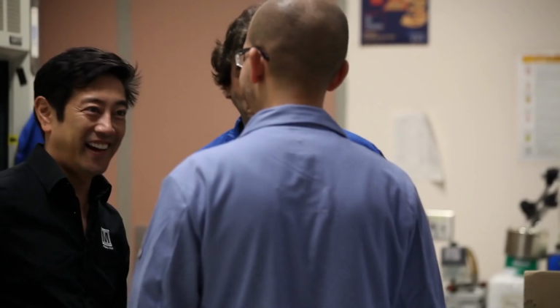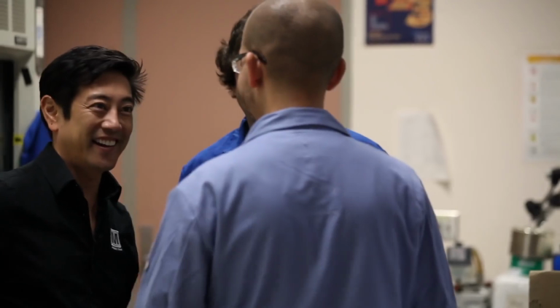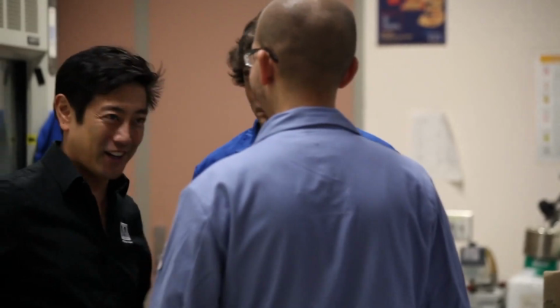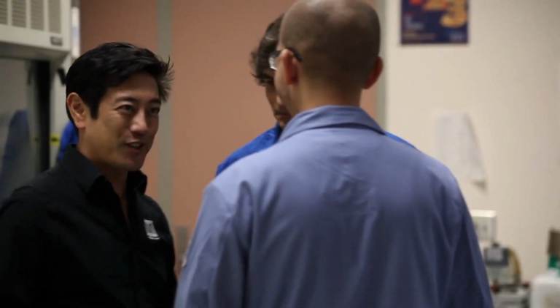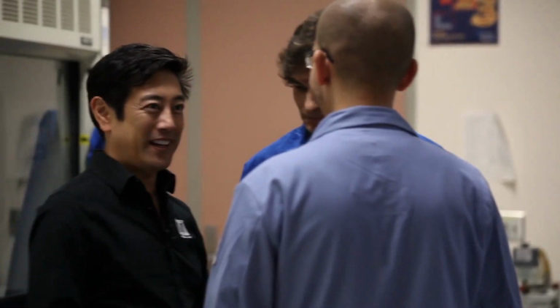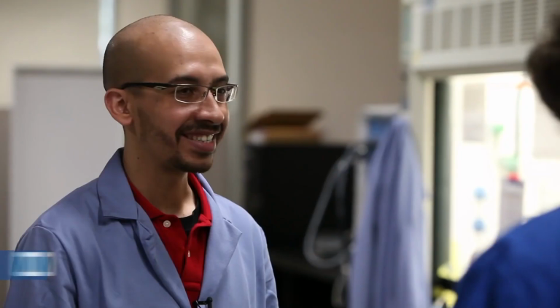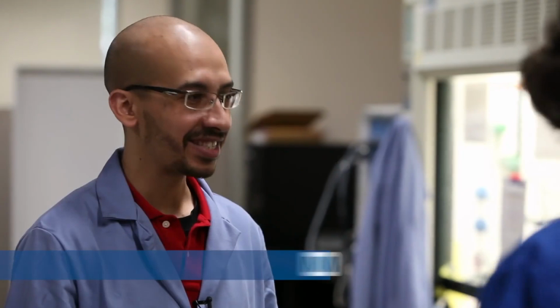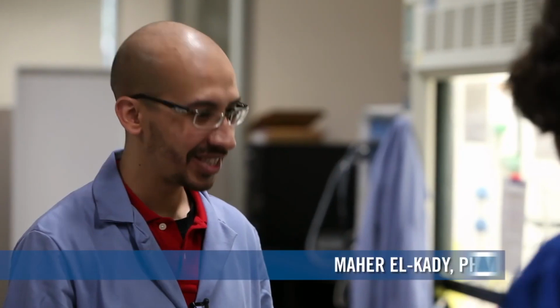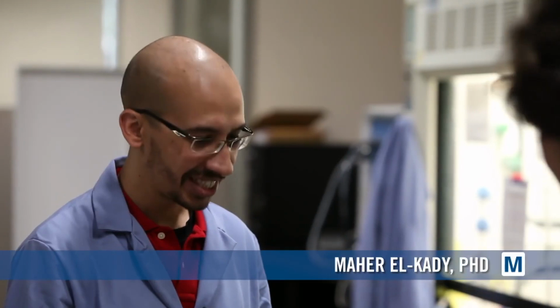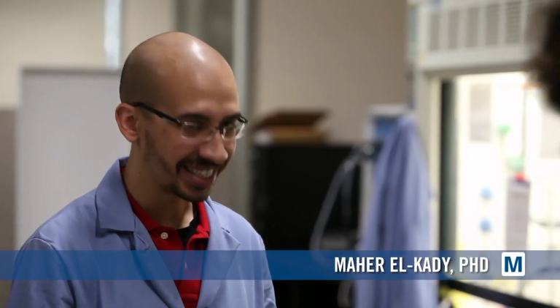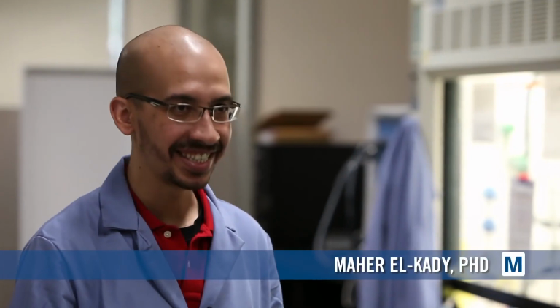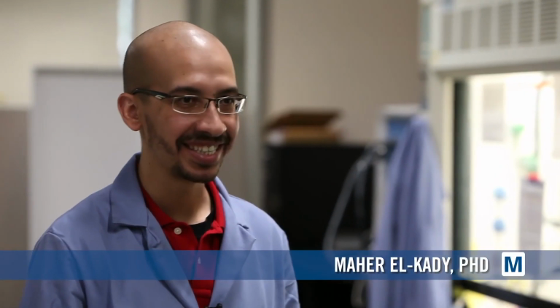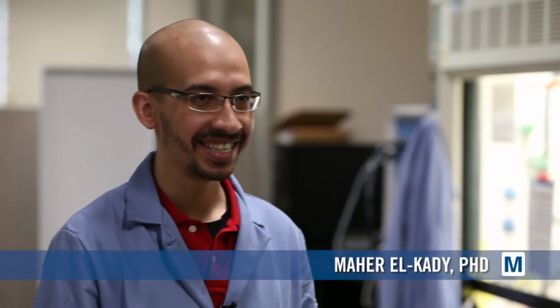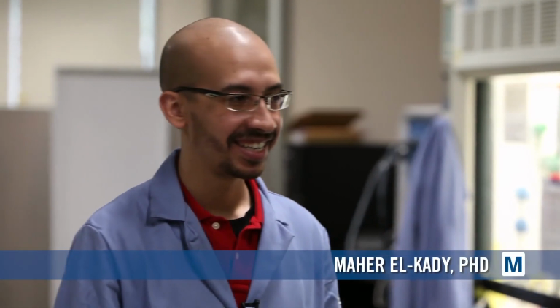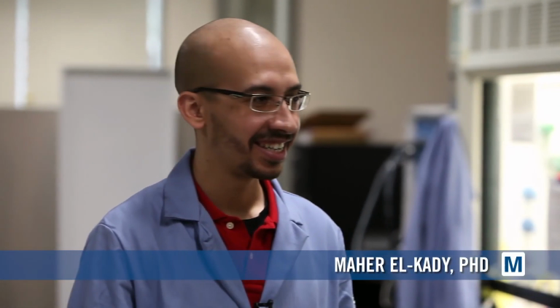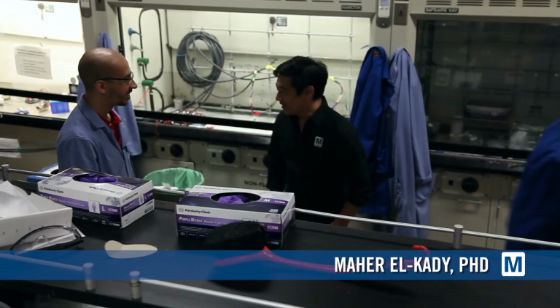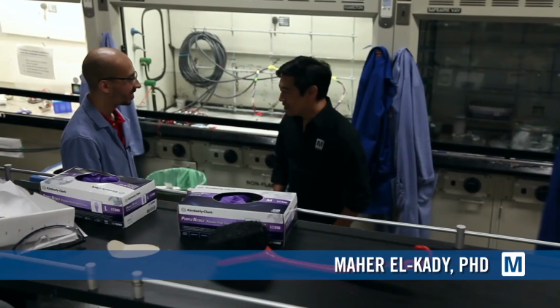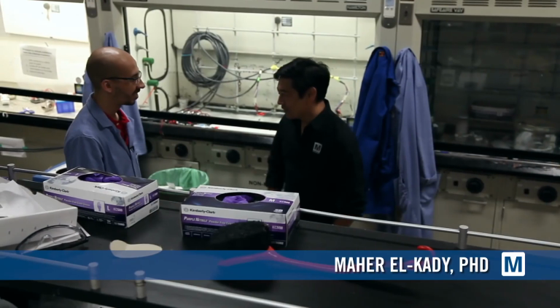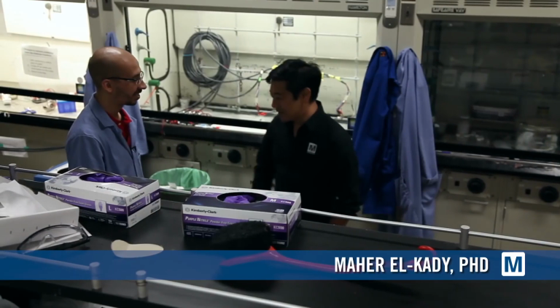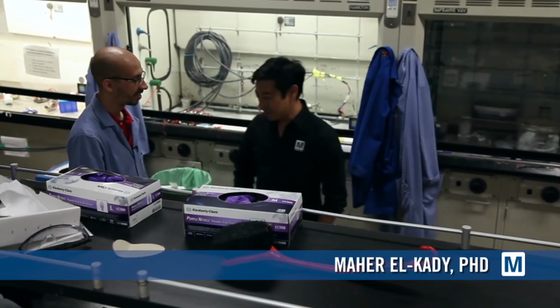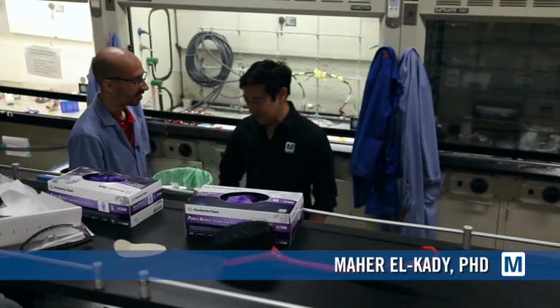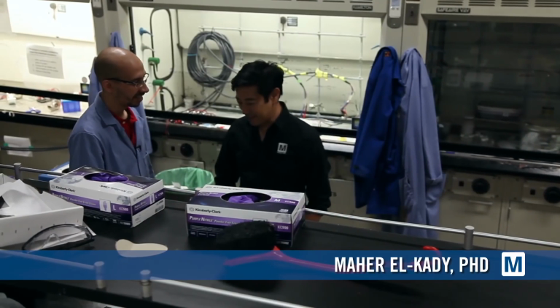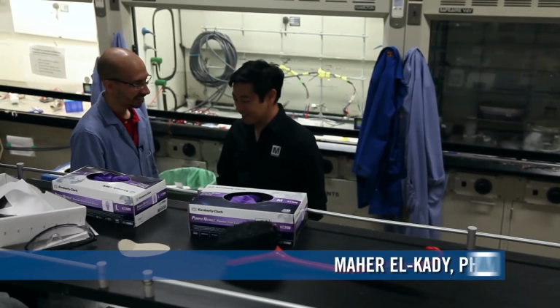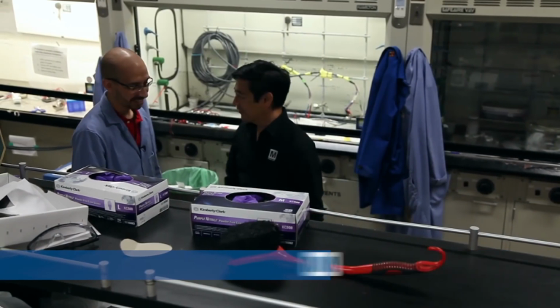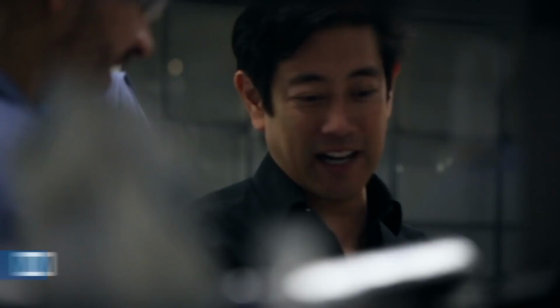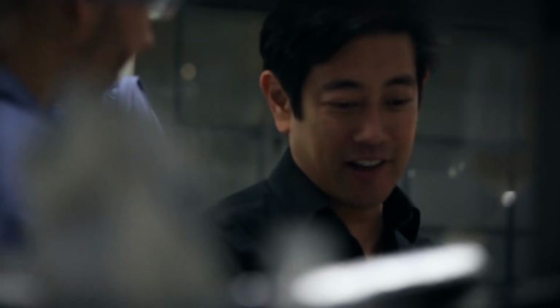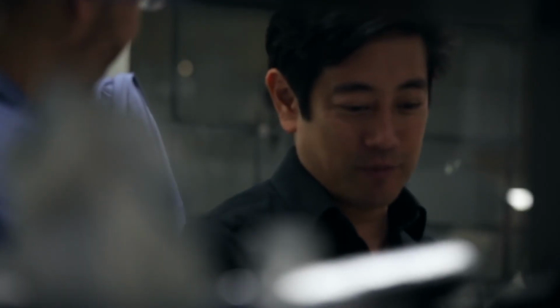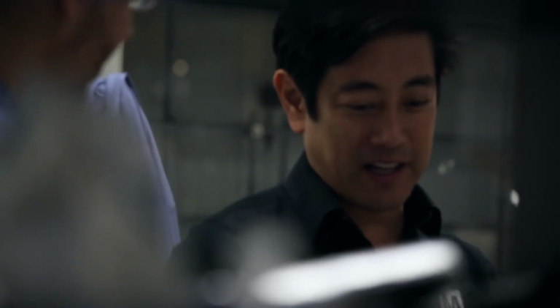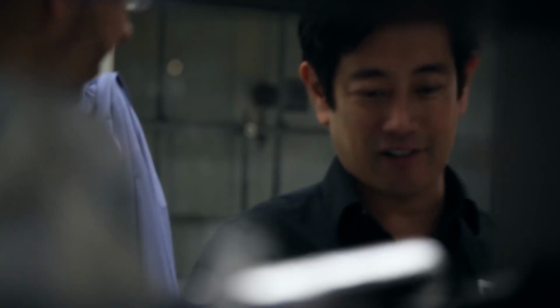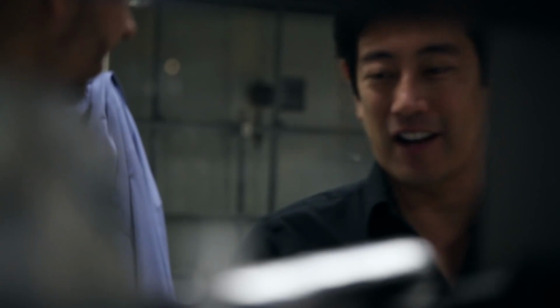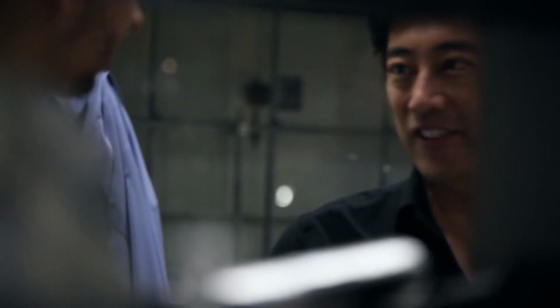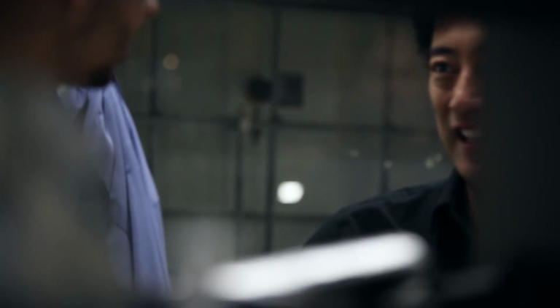Hi, nice to meet you. So you're going to do a demo here of how you make graphene.